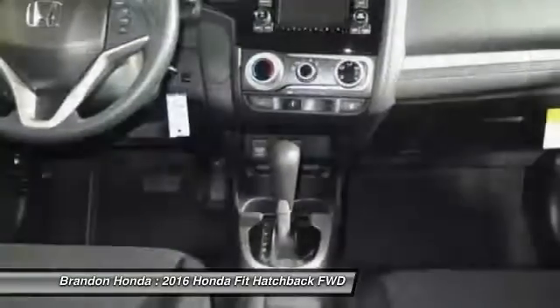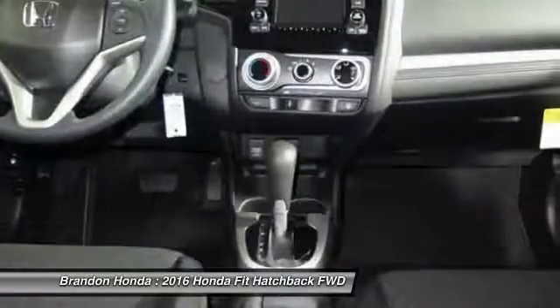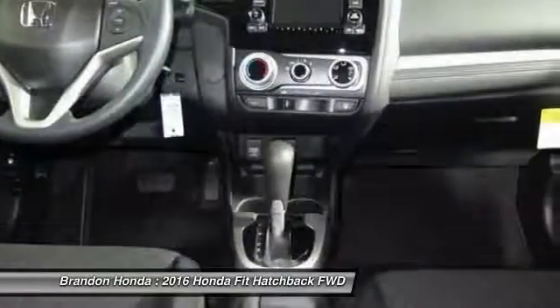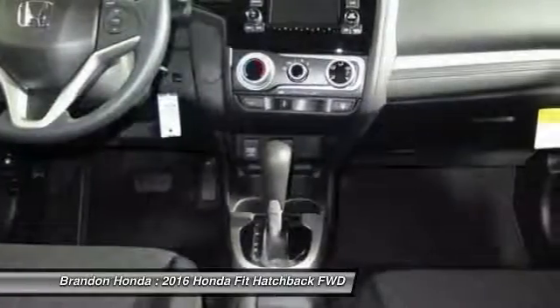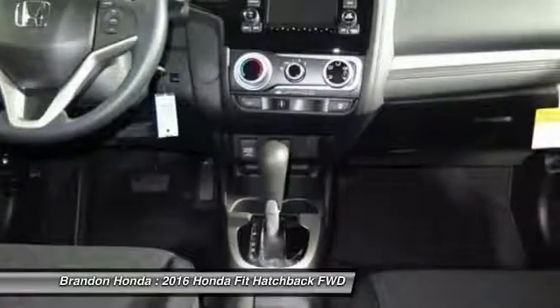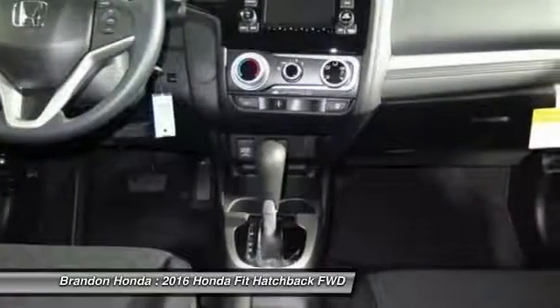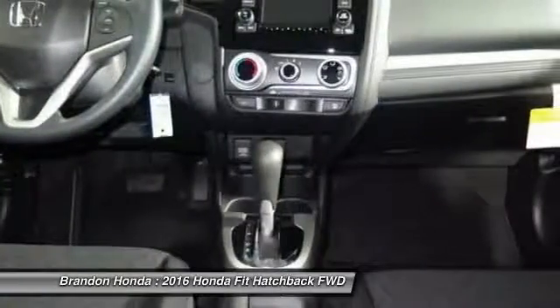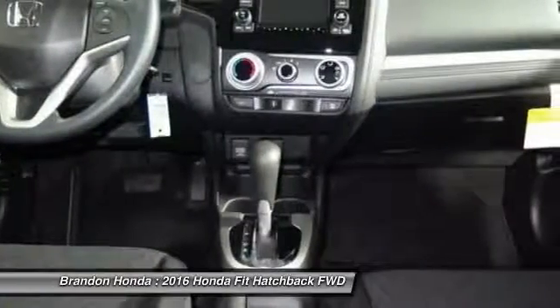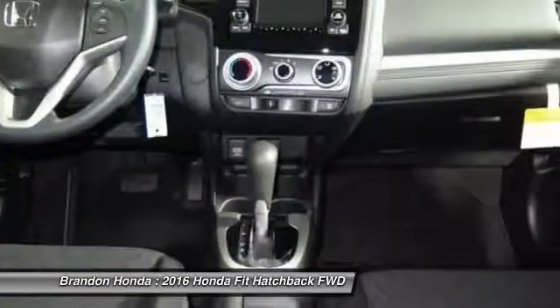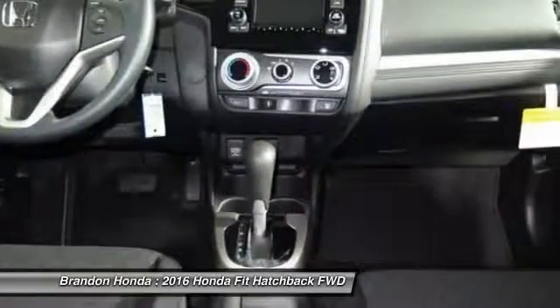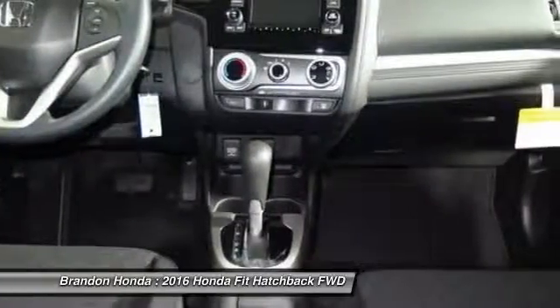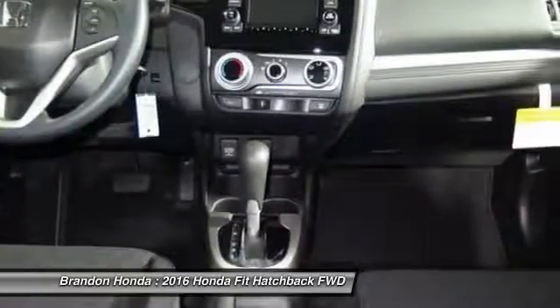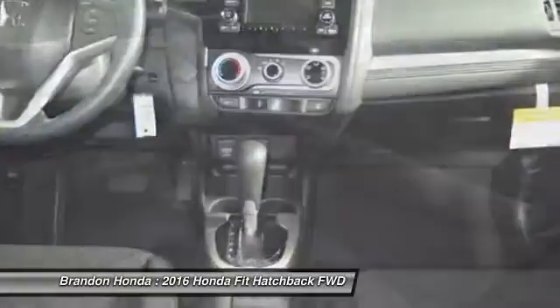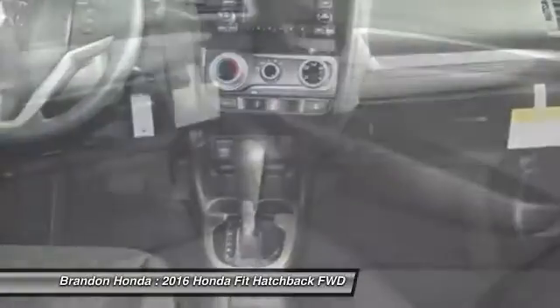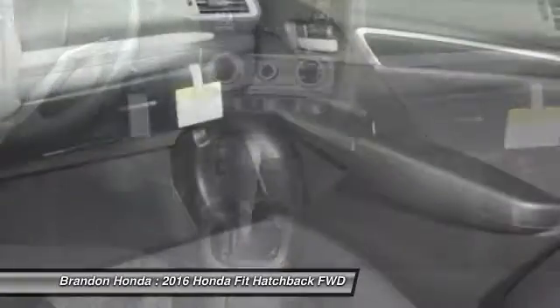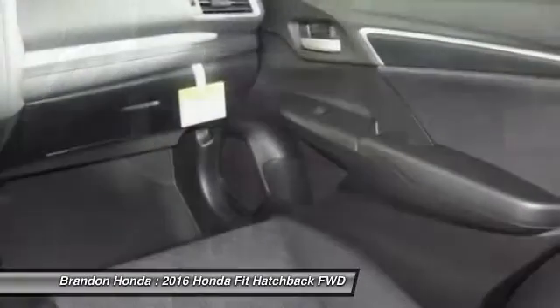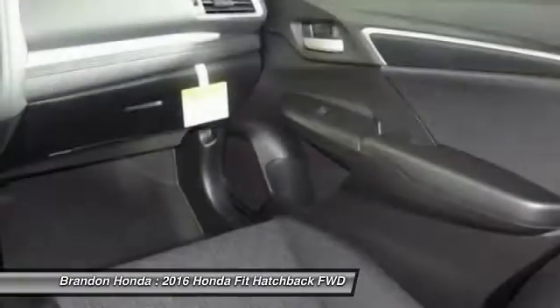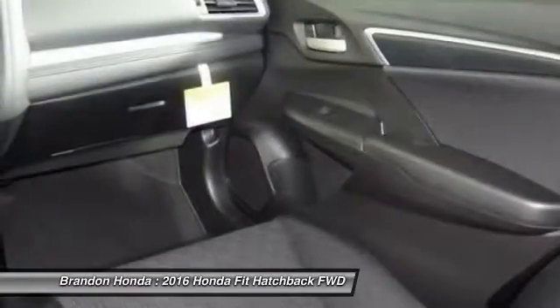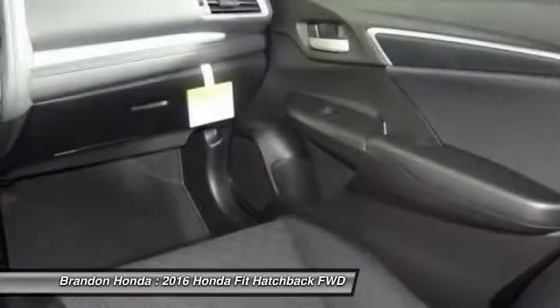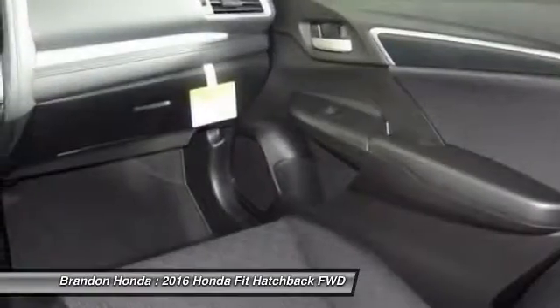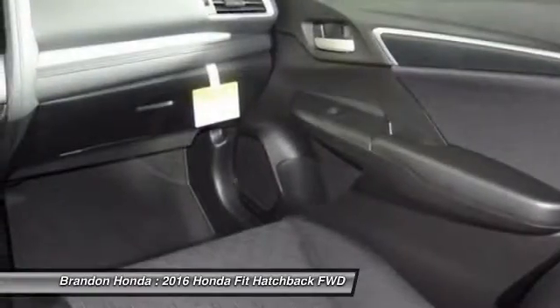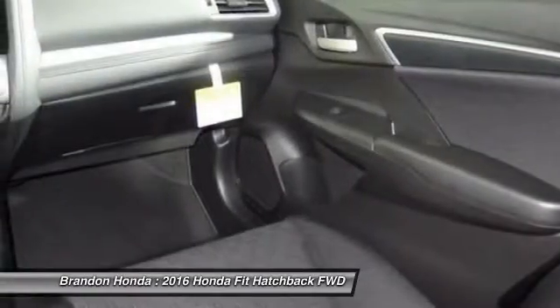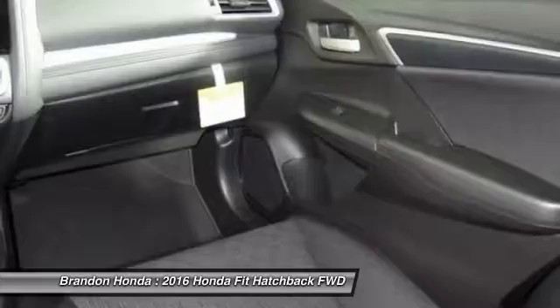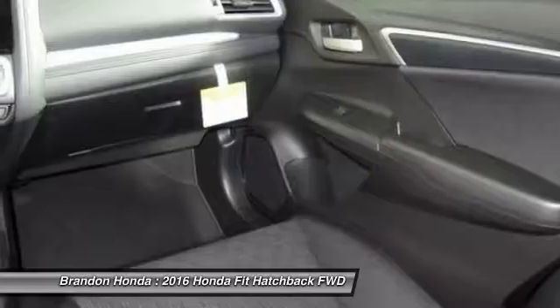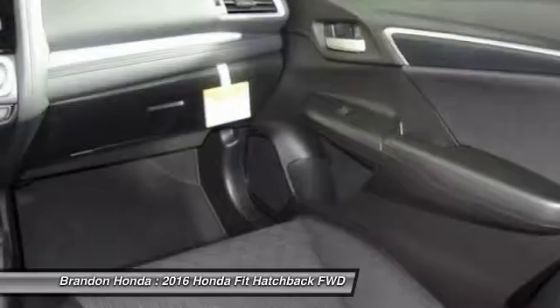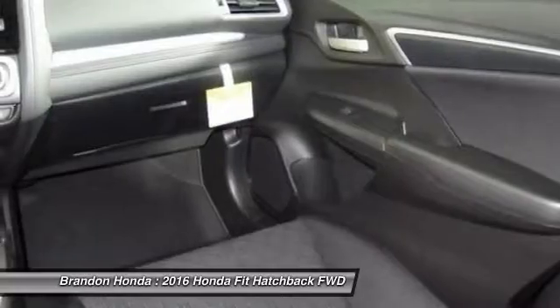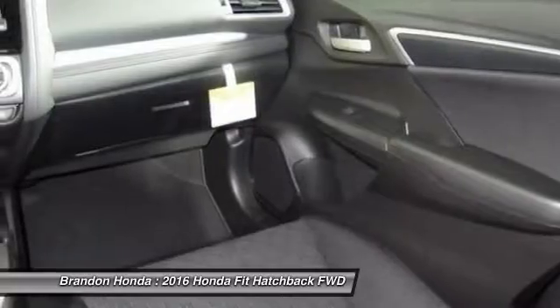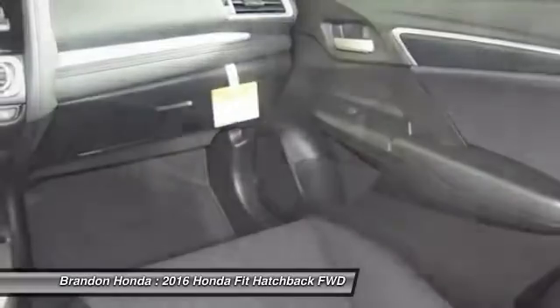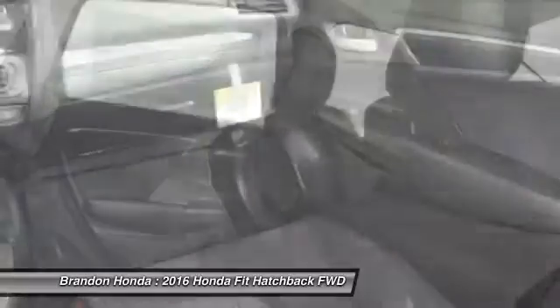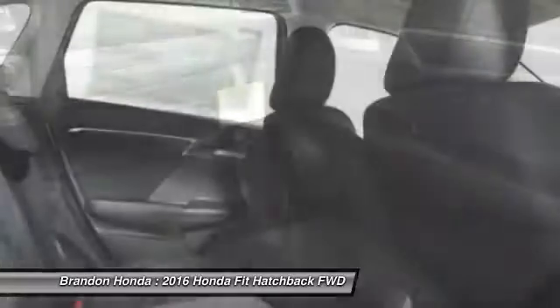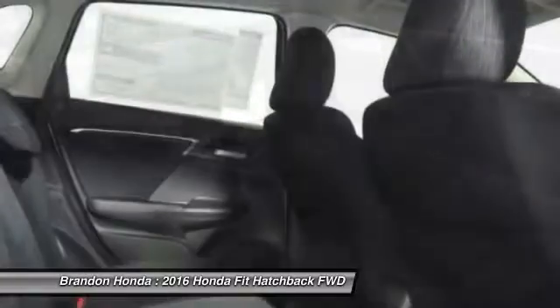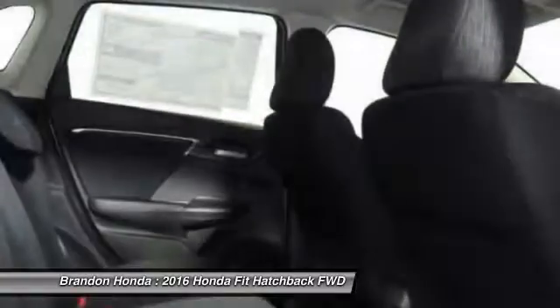Anti-lock braking system, Bluetooth, adjustable steering wheel, power steering, driver airbag.